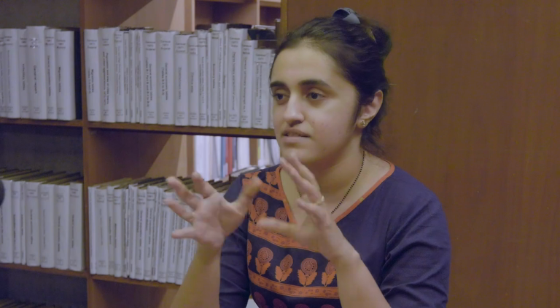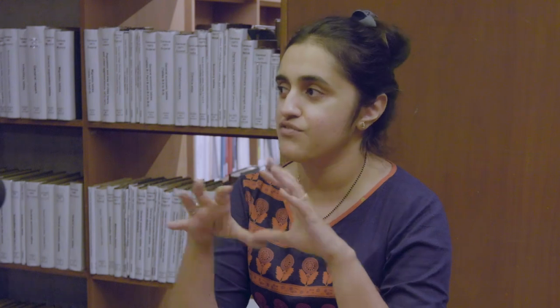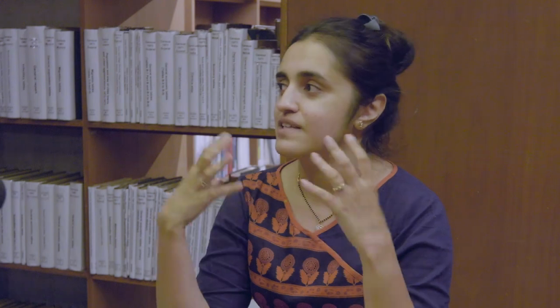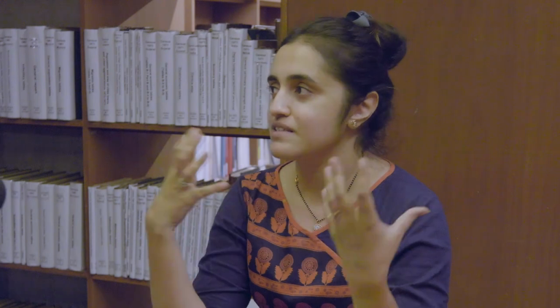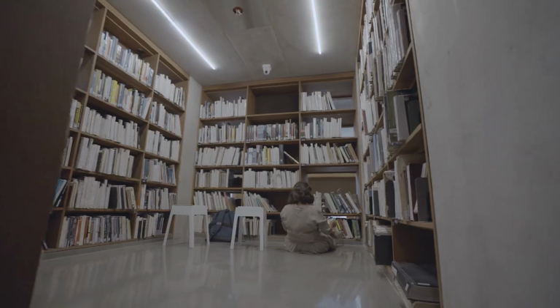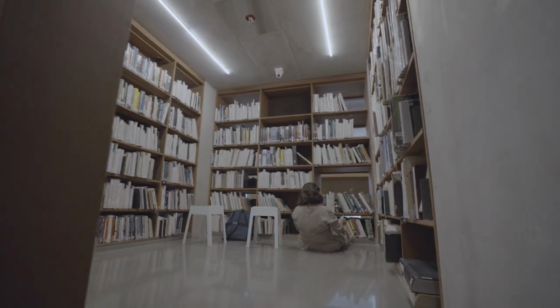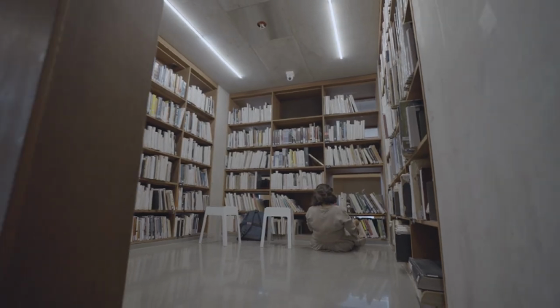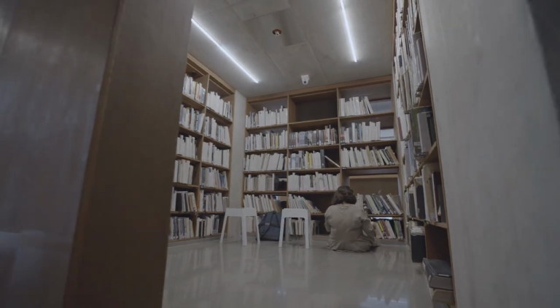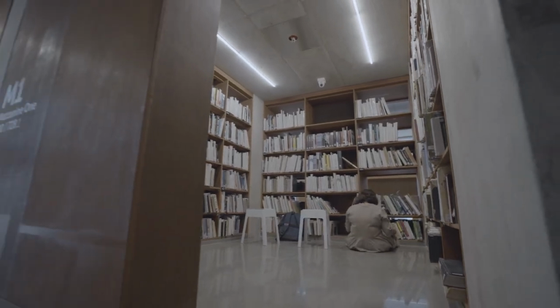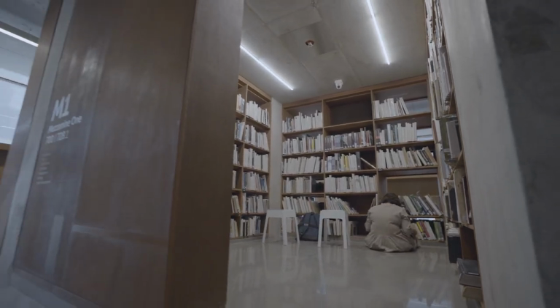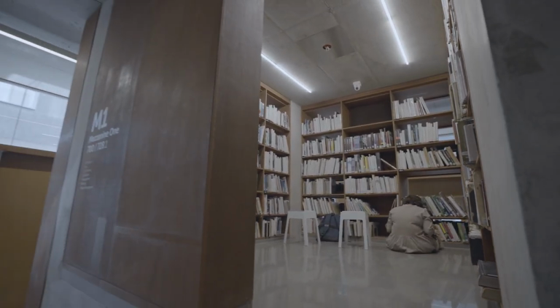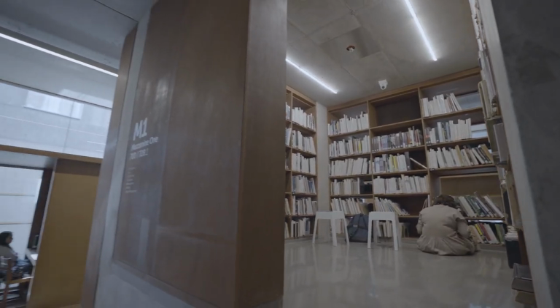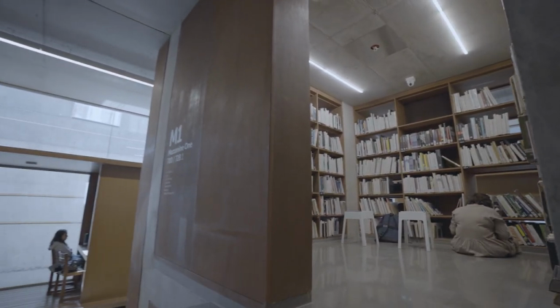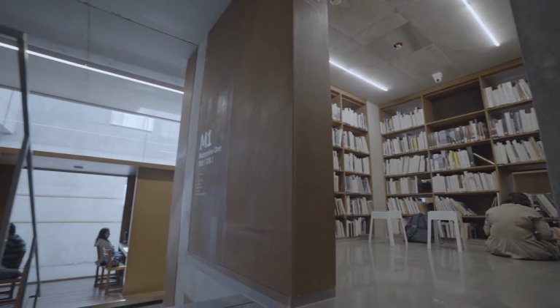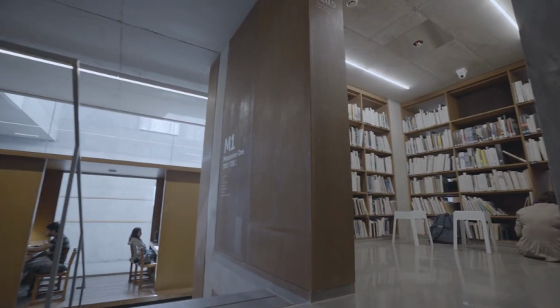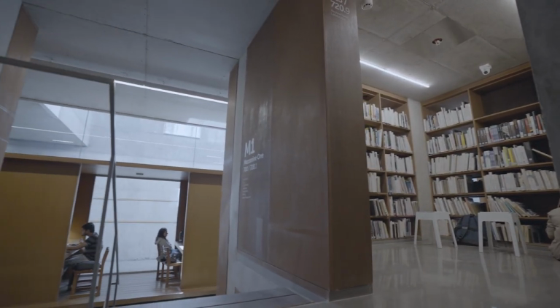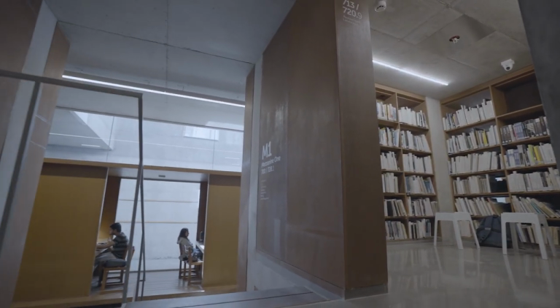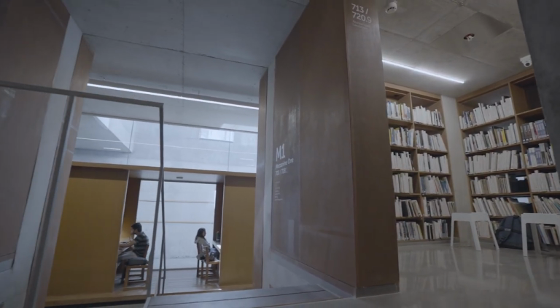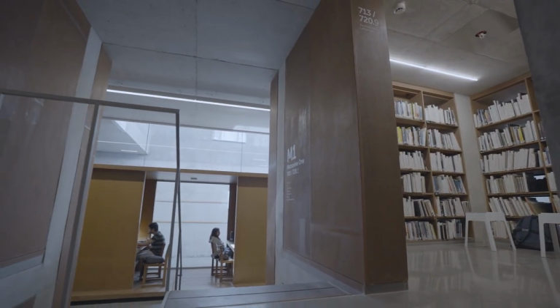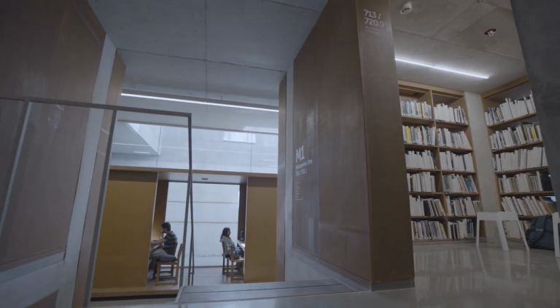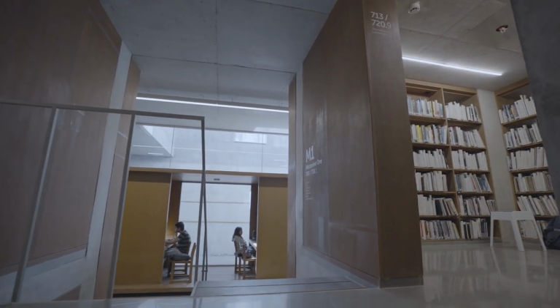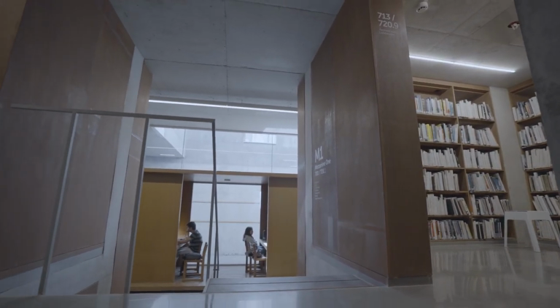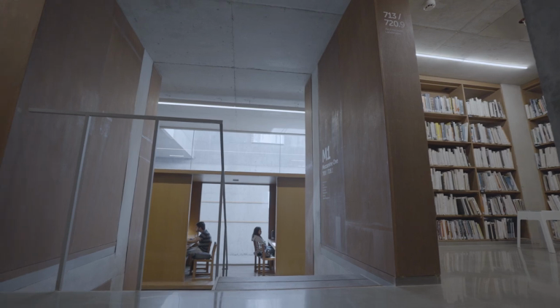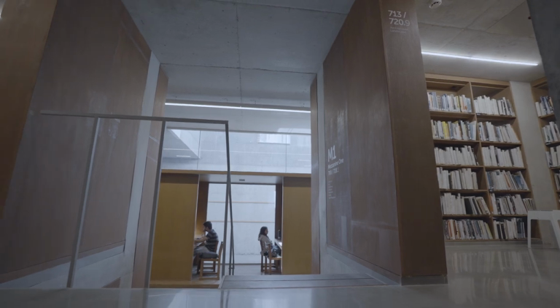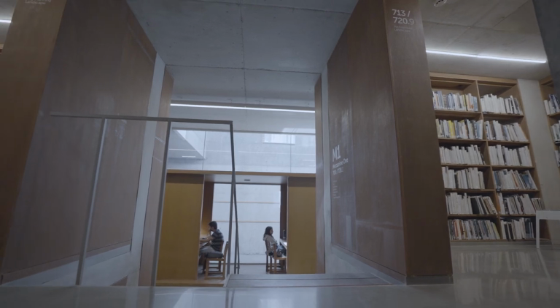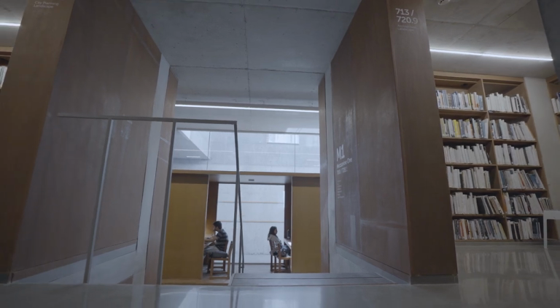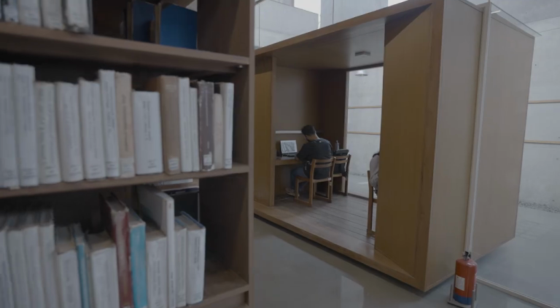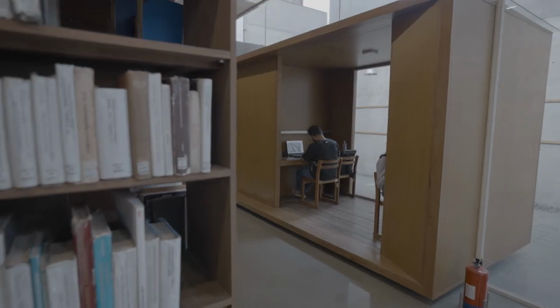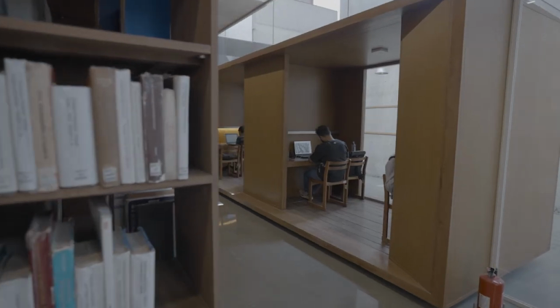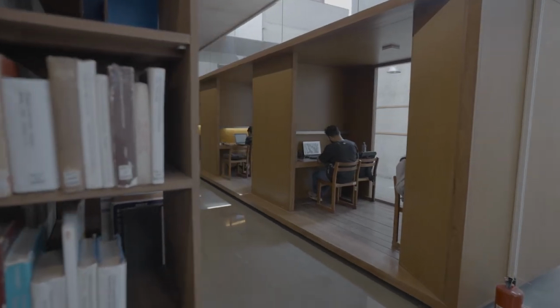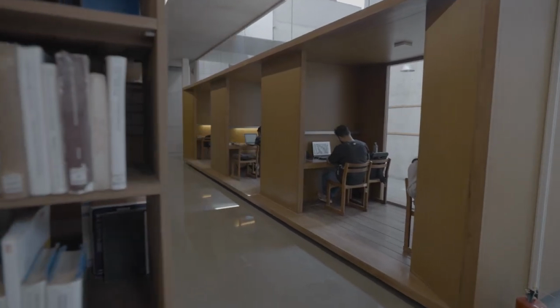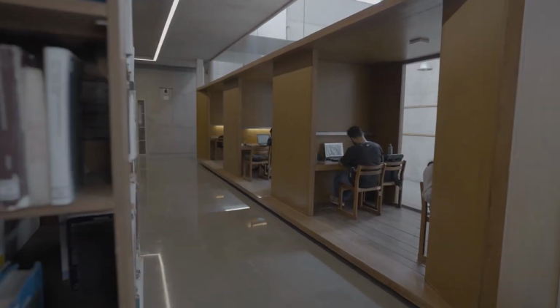It still feels like it gives that studio feel, because we as architects are more fond of studios rather than classrooms.